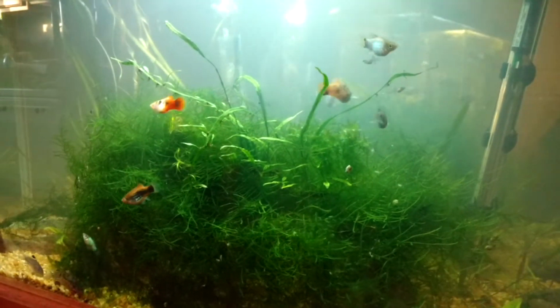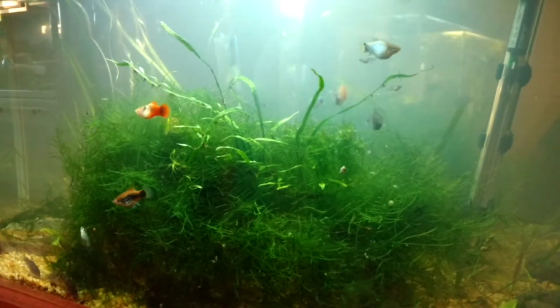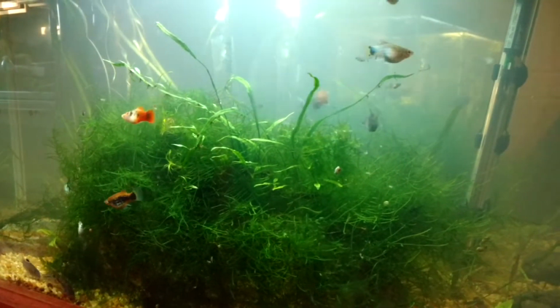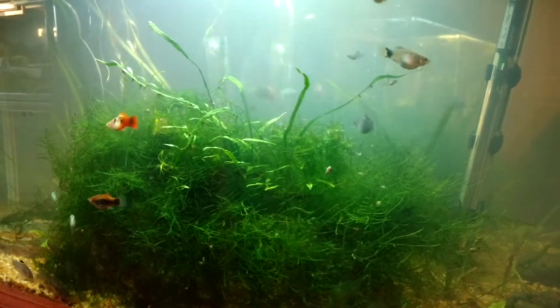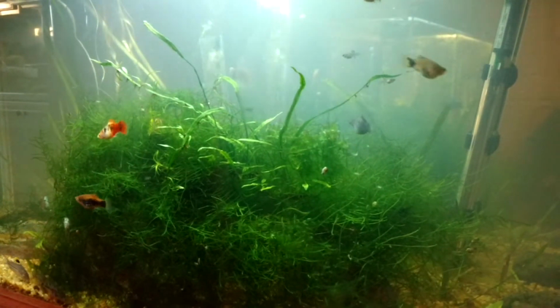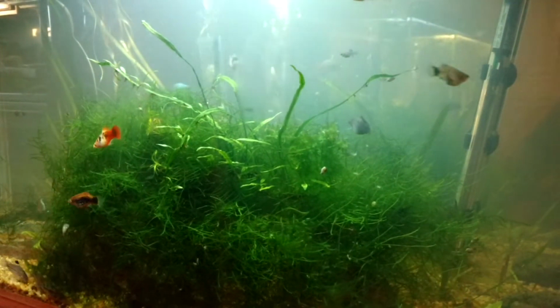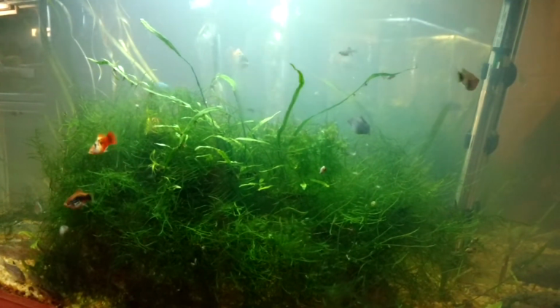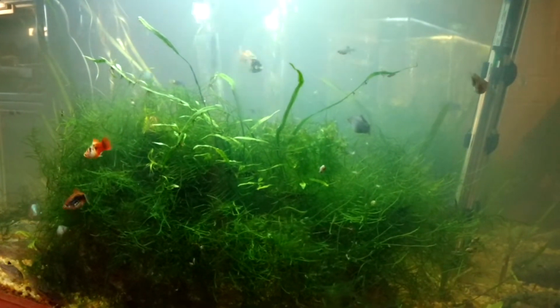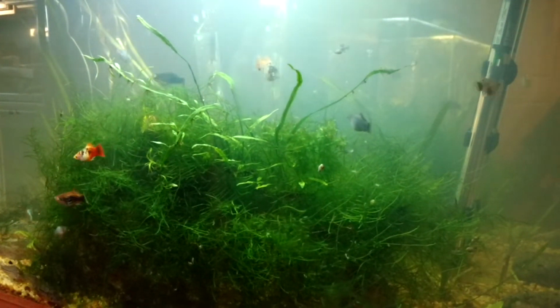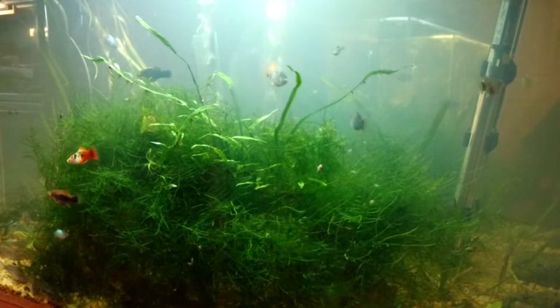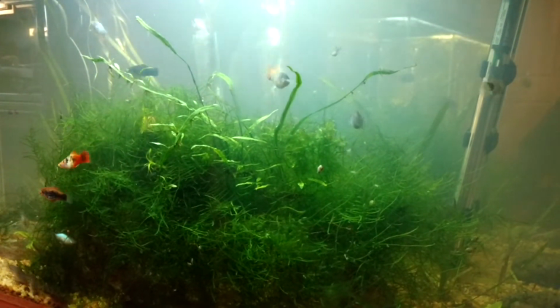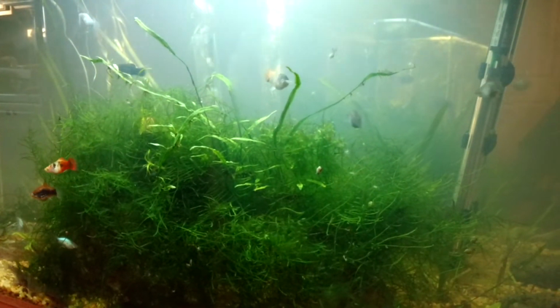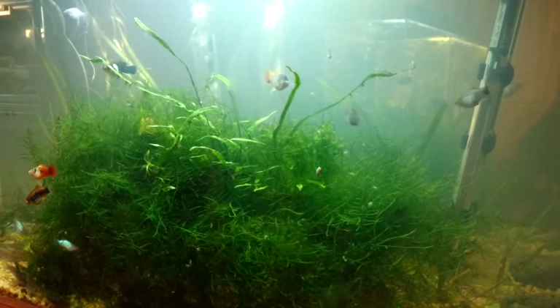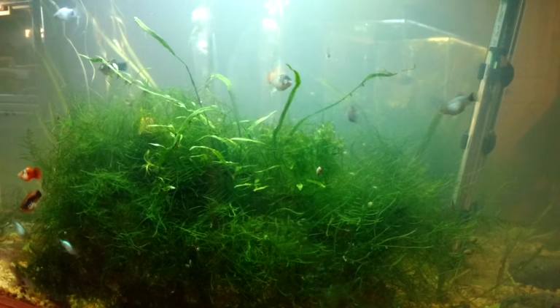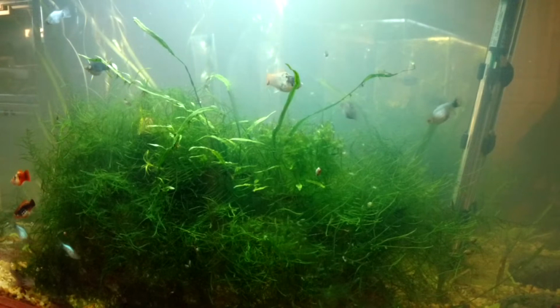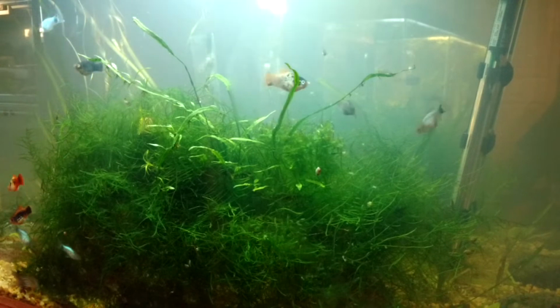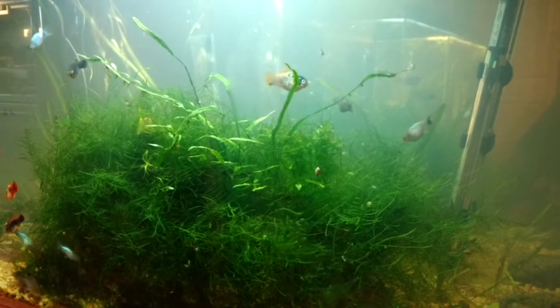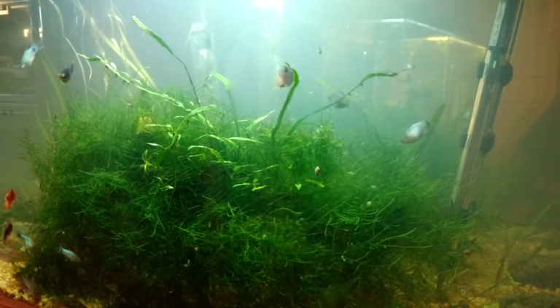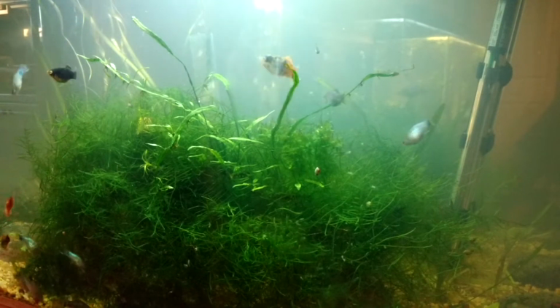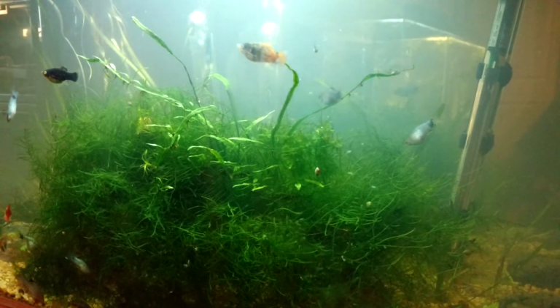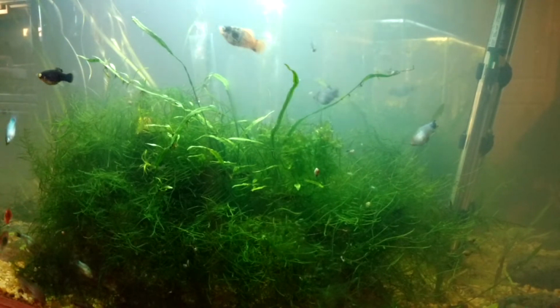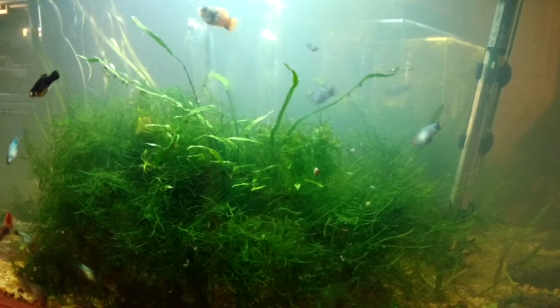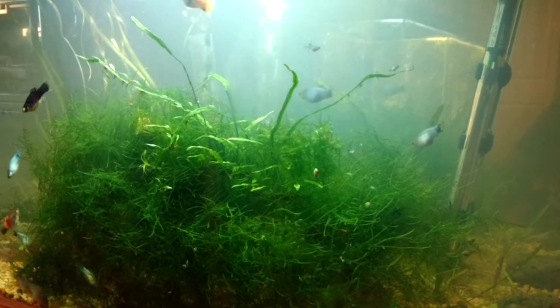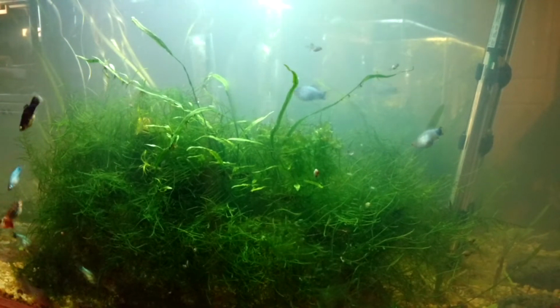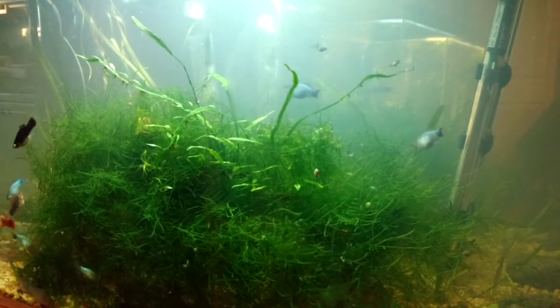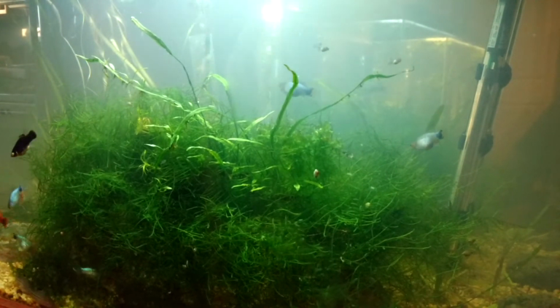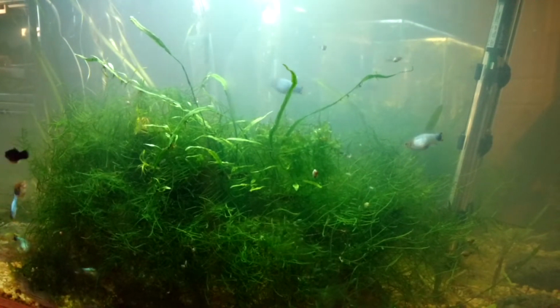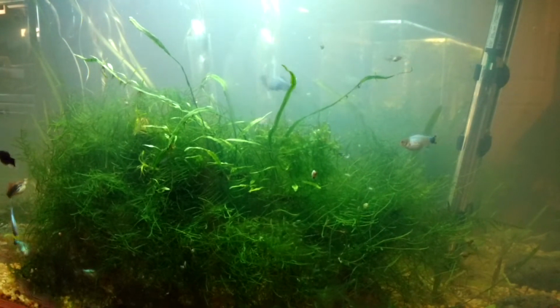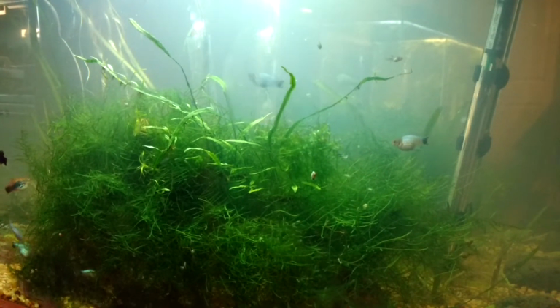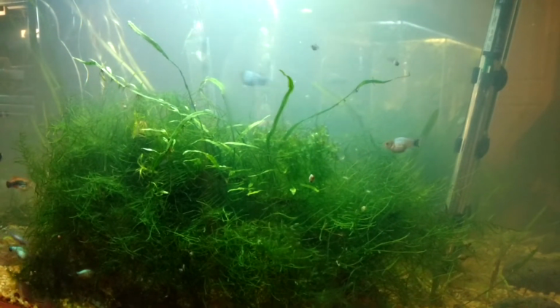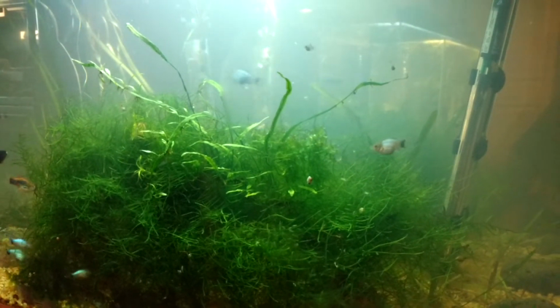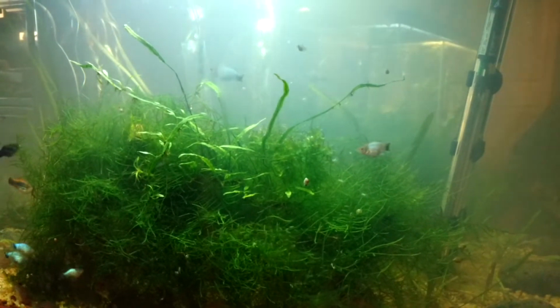The tank's a little cloudy. I did a water change two days ago and I'm gonna do one tomorrow probably.